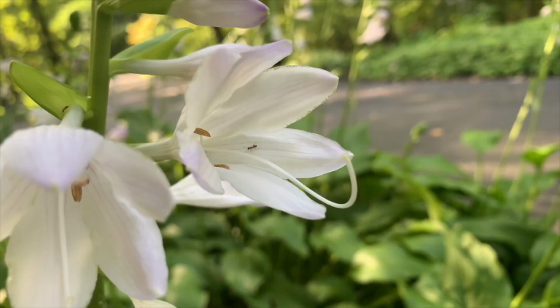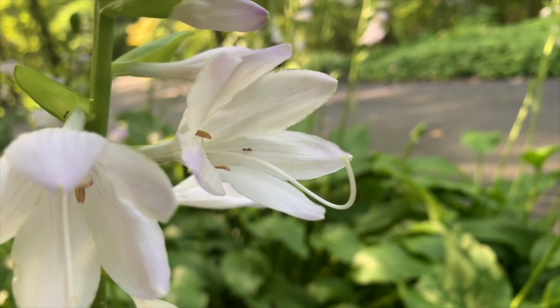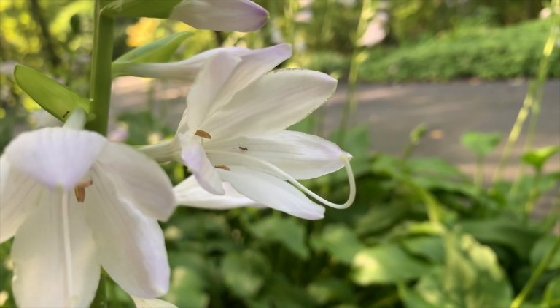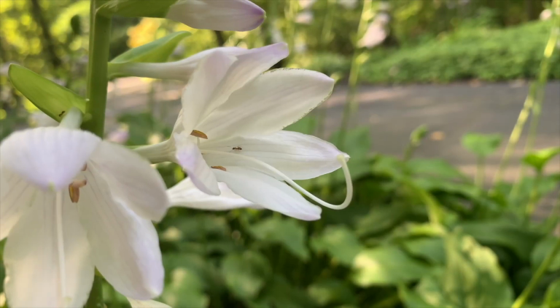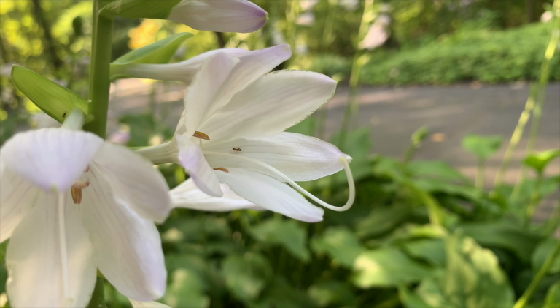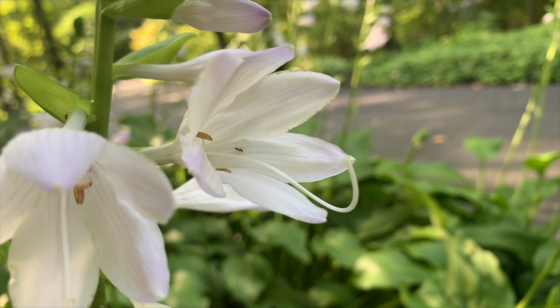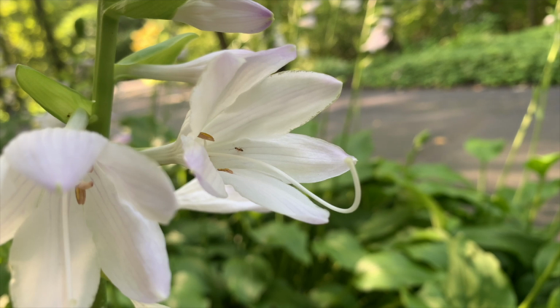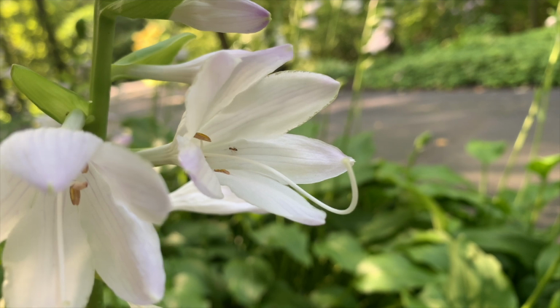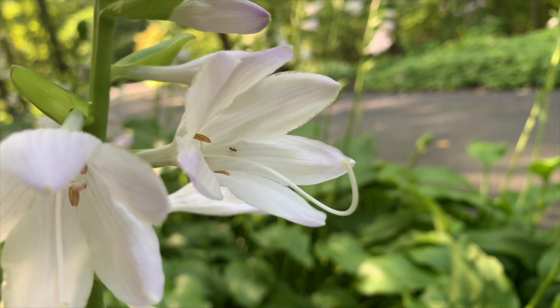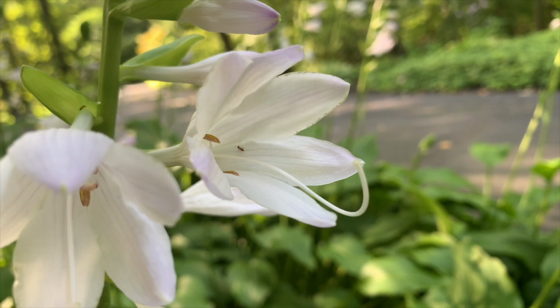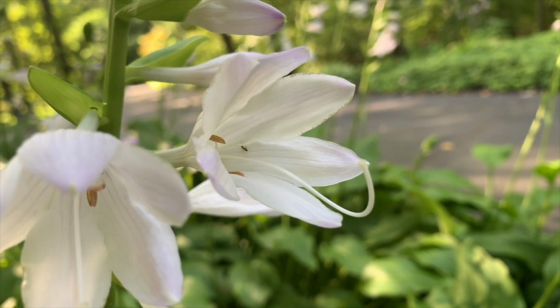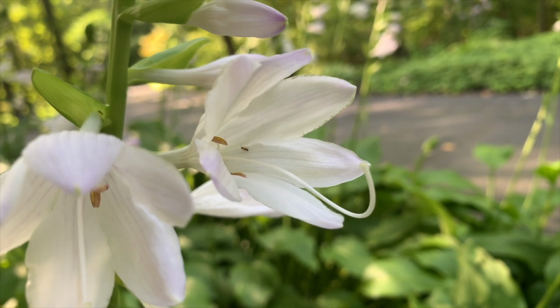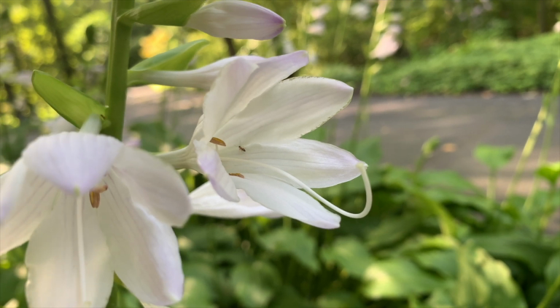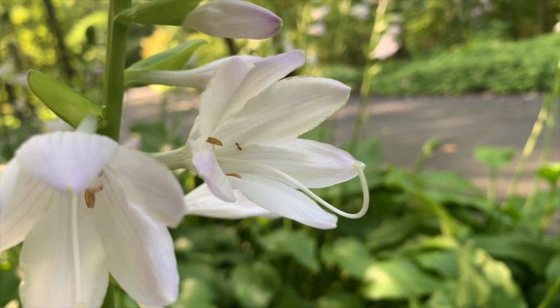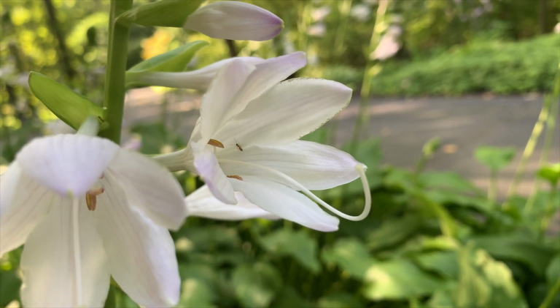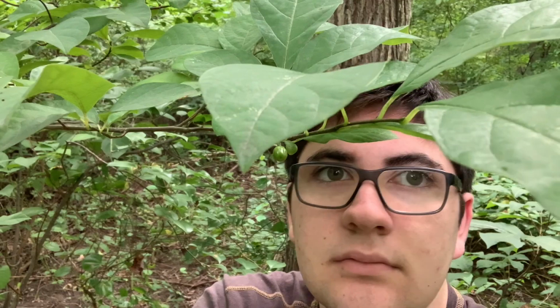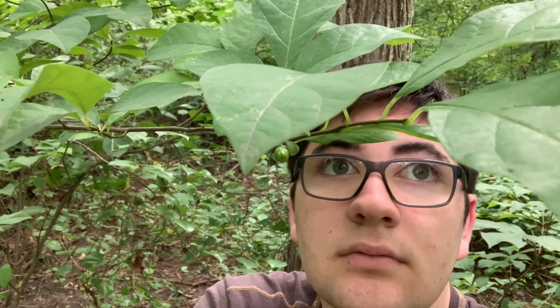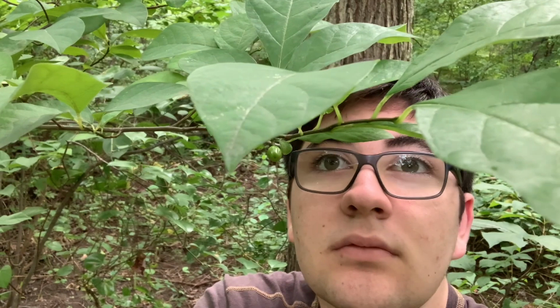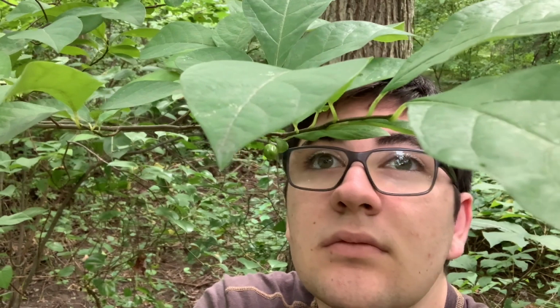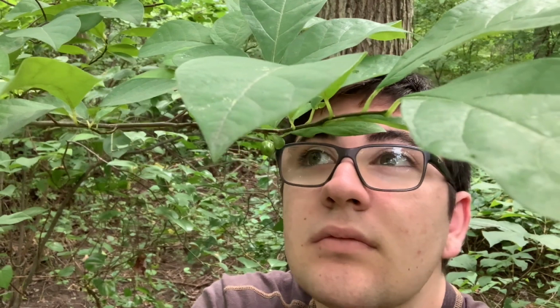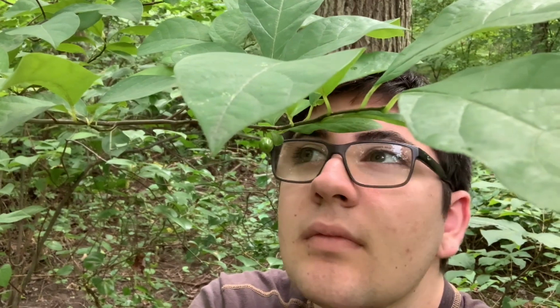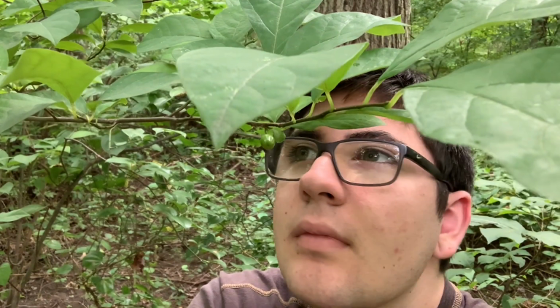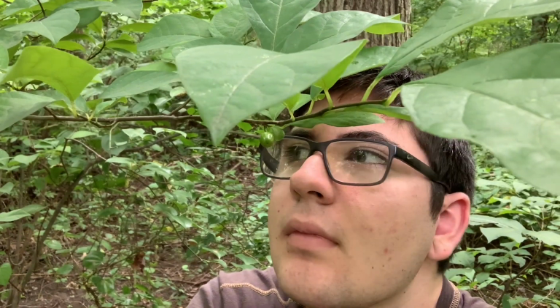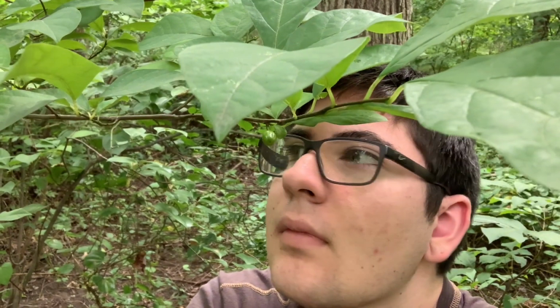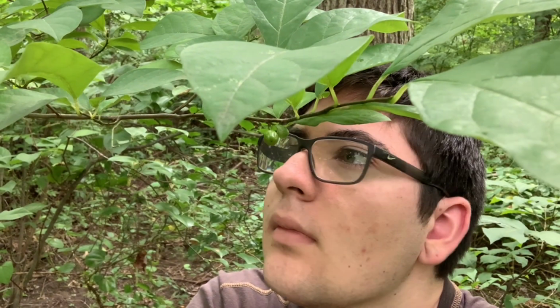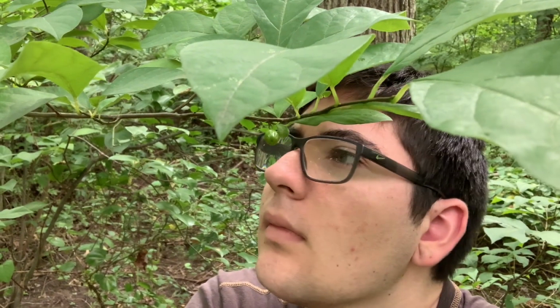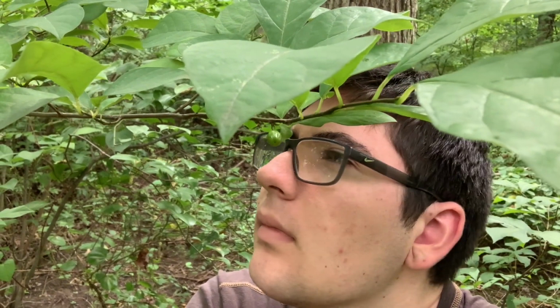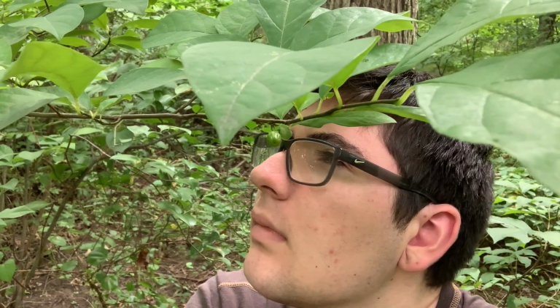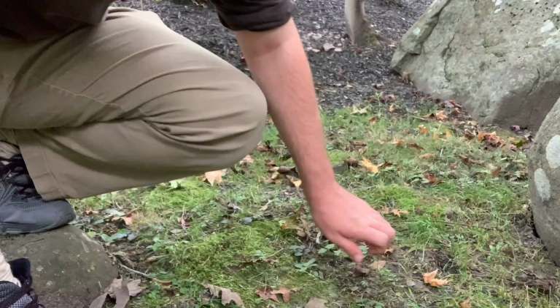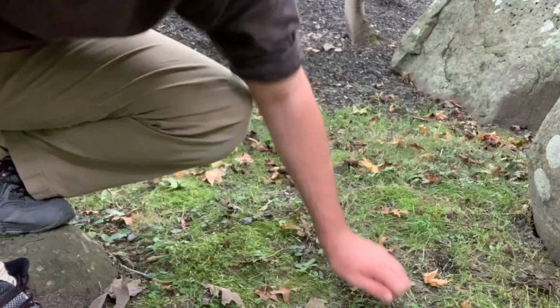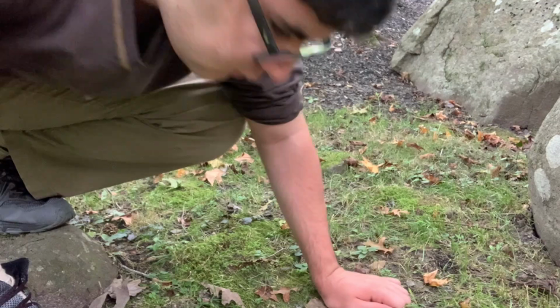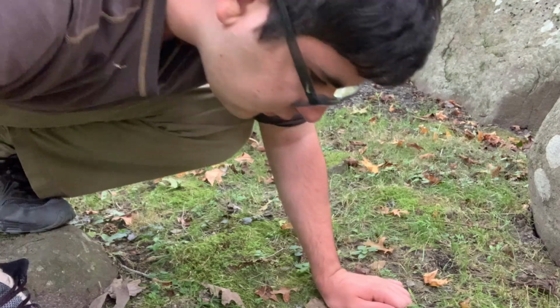Welcome to Nature Tales. I'm Nick and today I'm in New Jersey, which is ground zero for the lanternfly invasion.